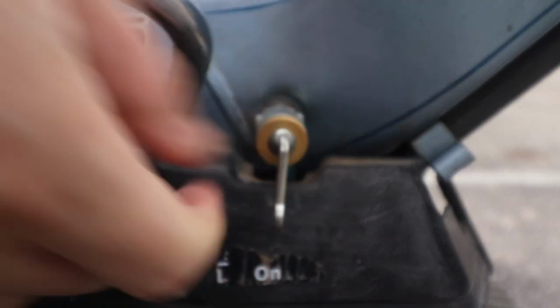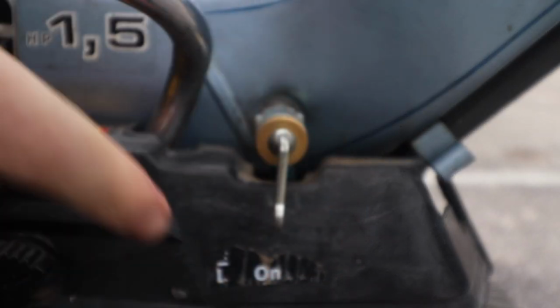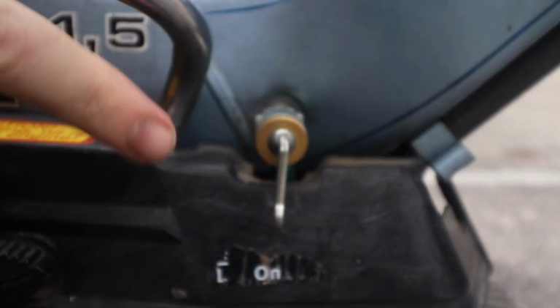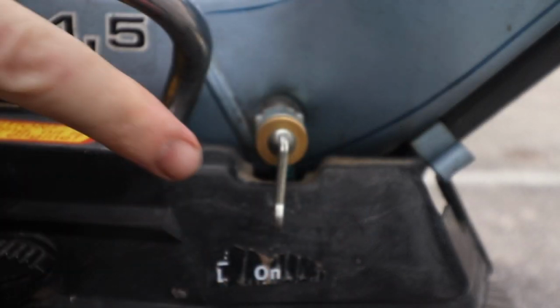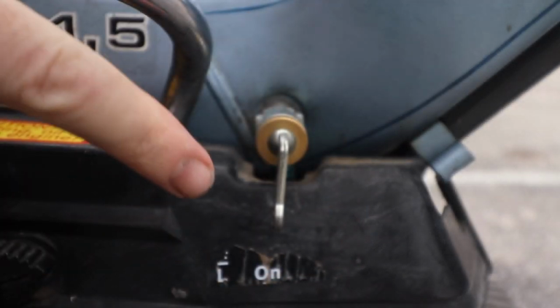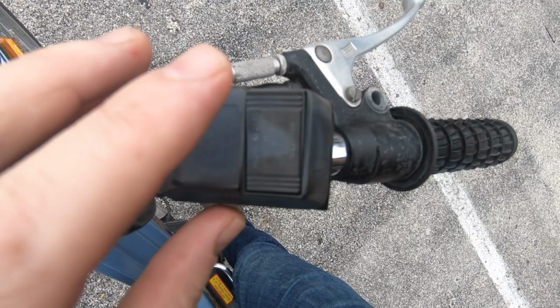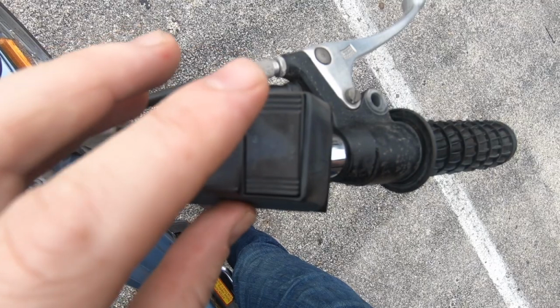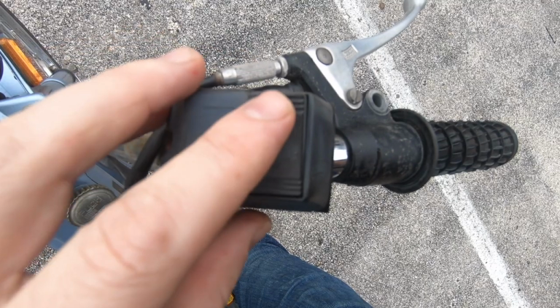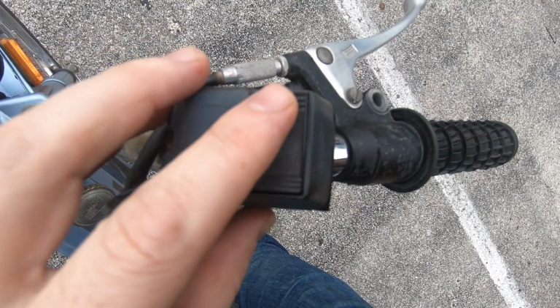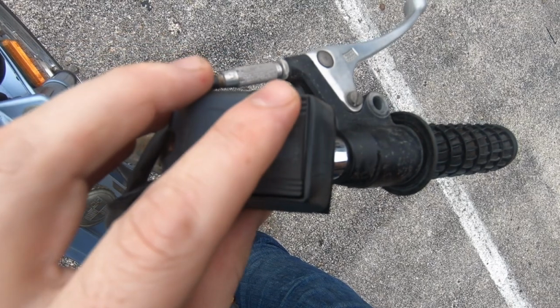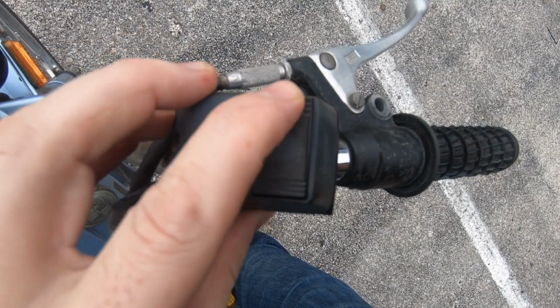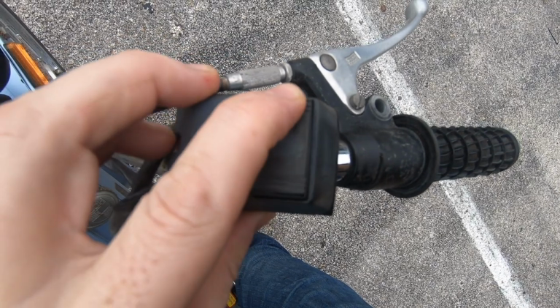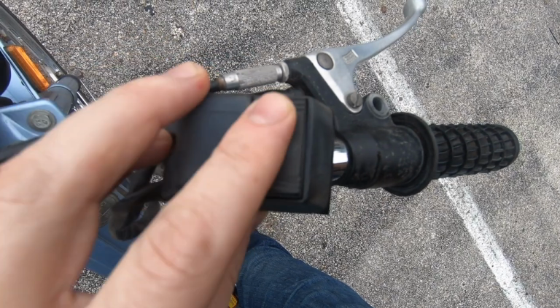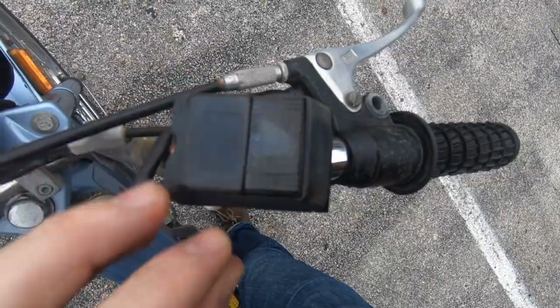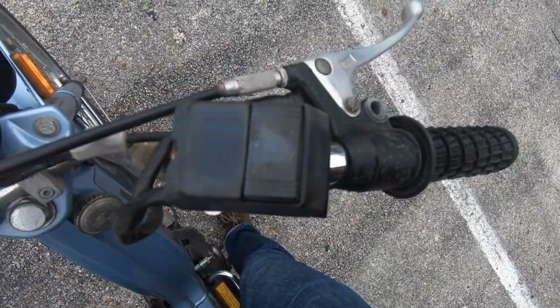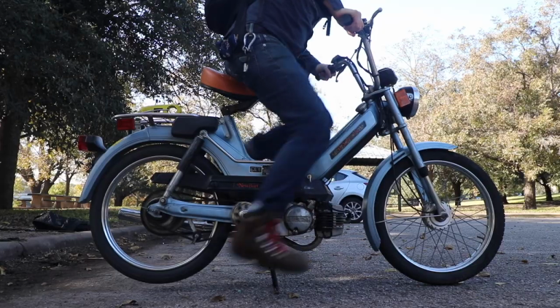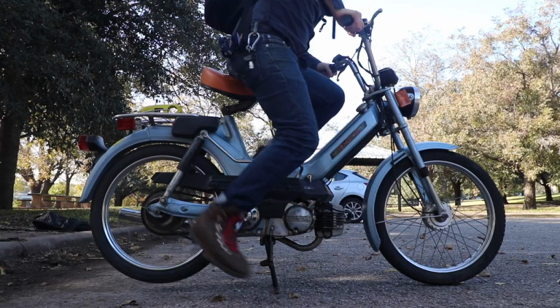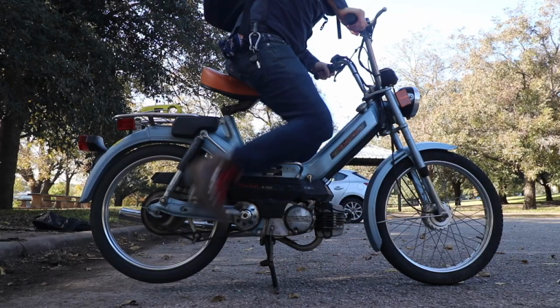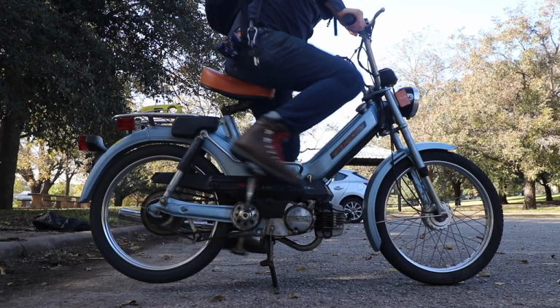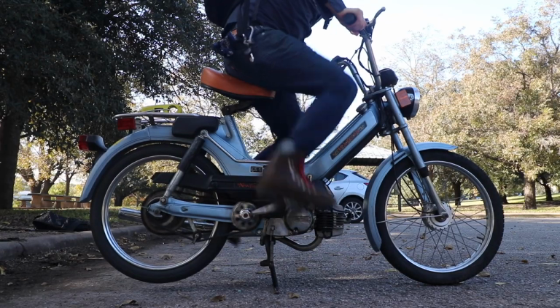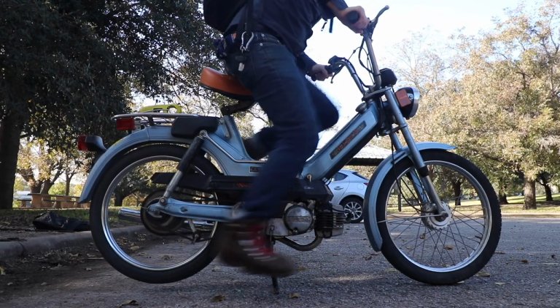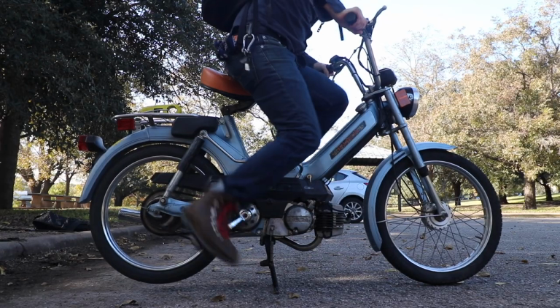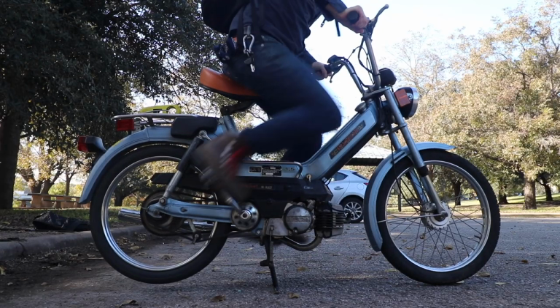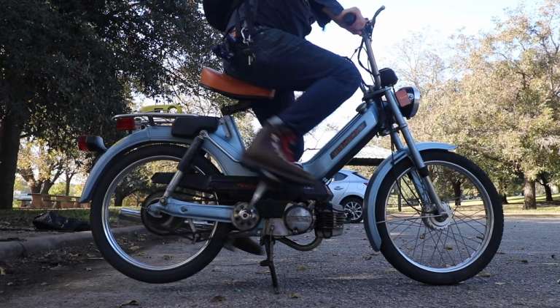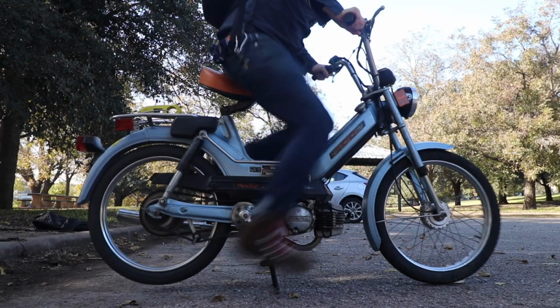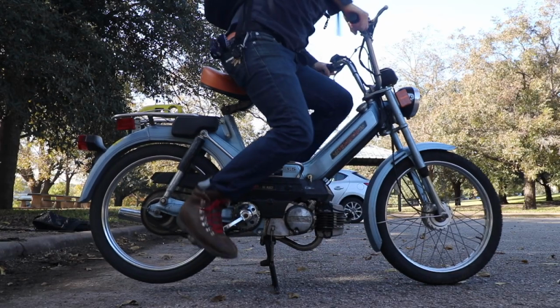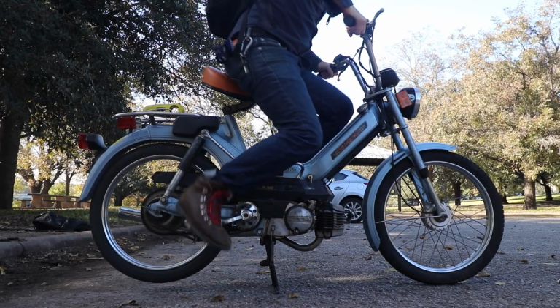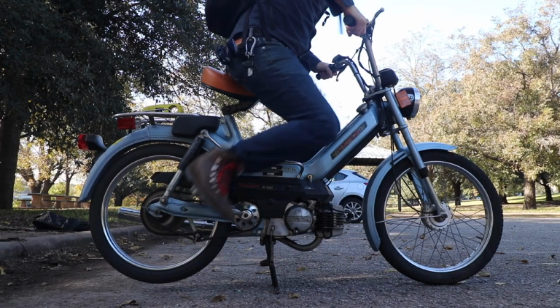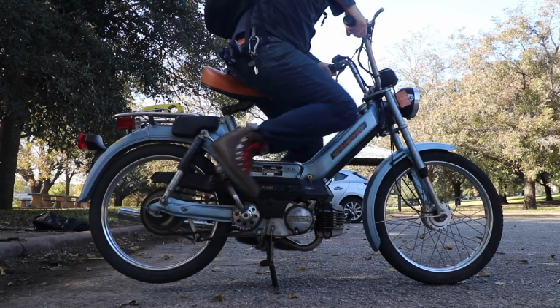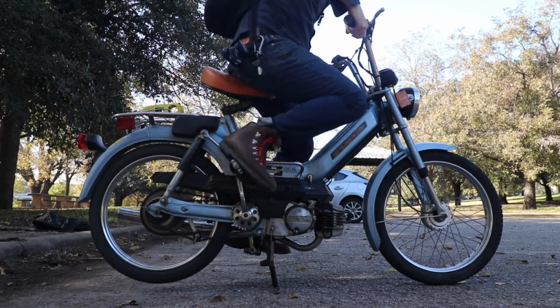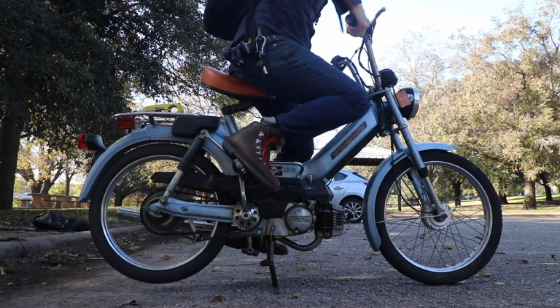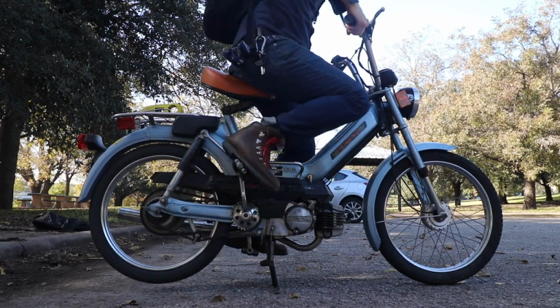To start it, turn this, switch this, then pedal like this and off you go.